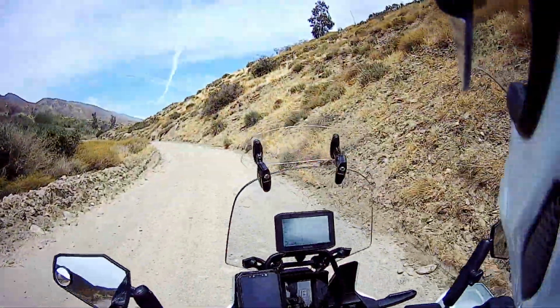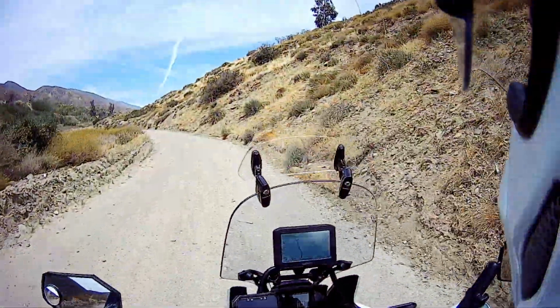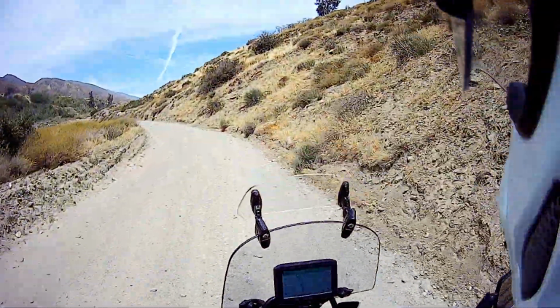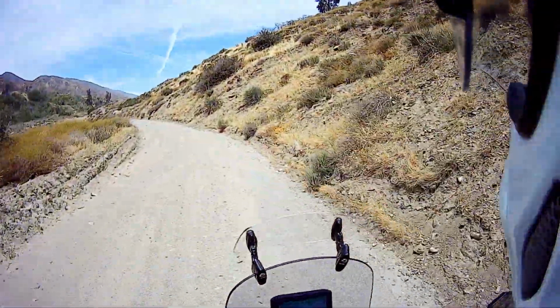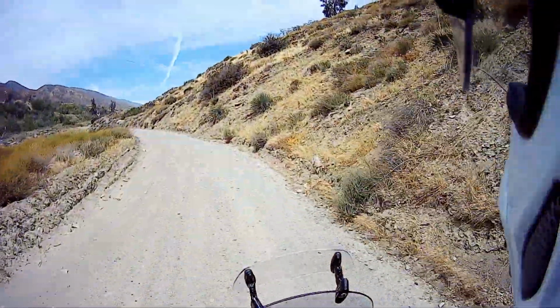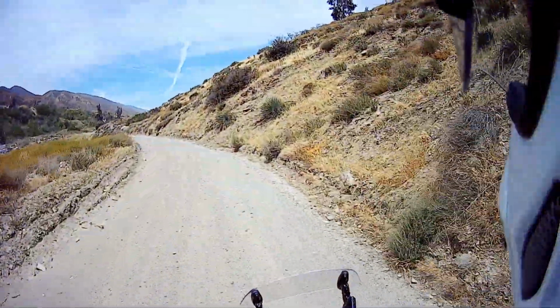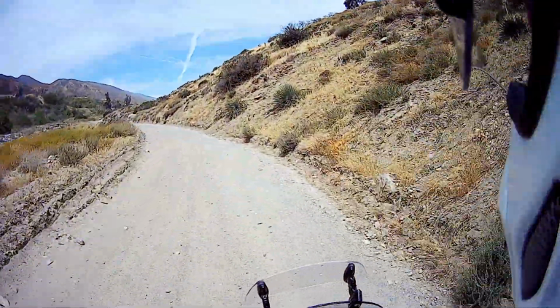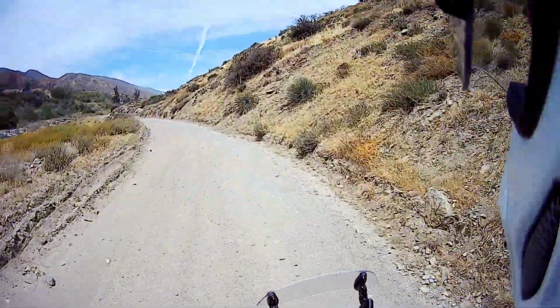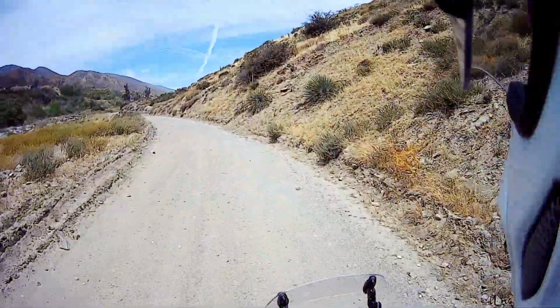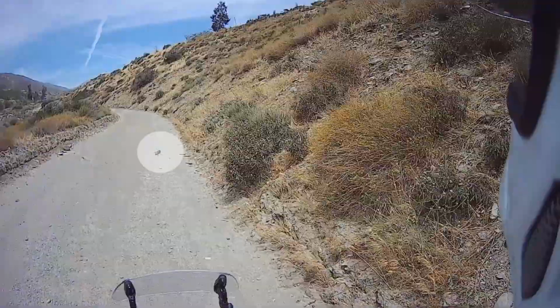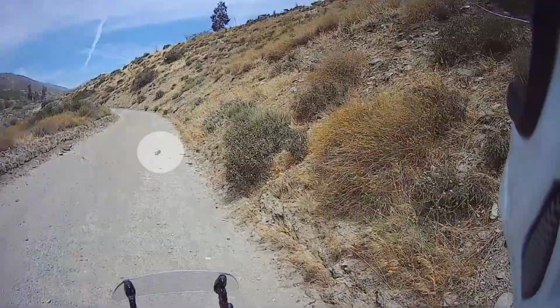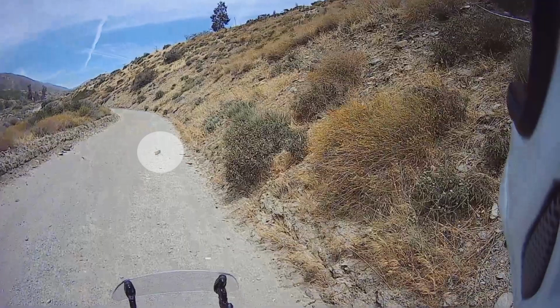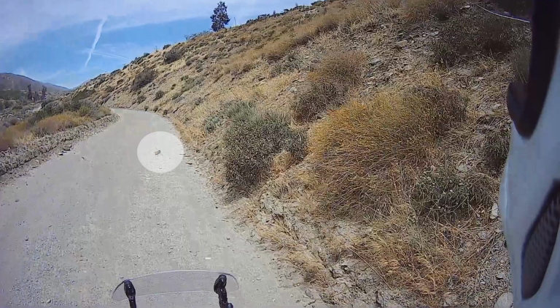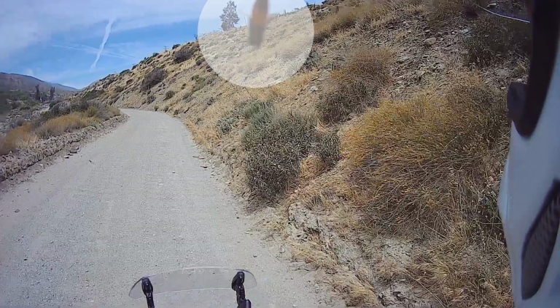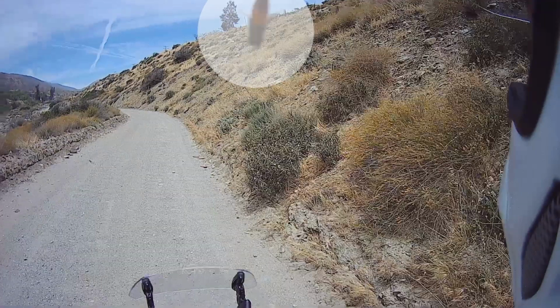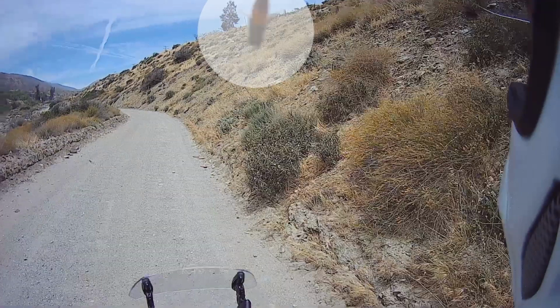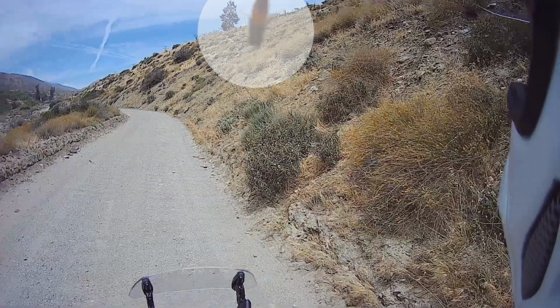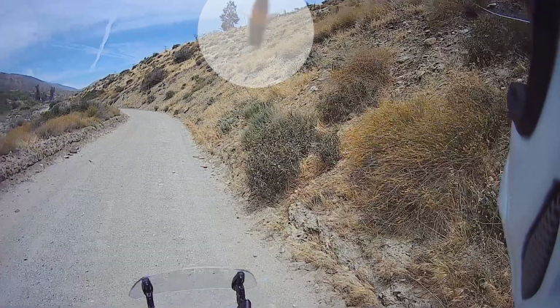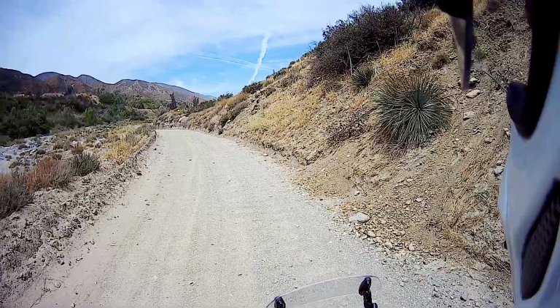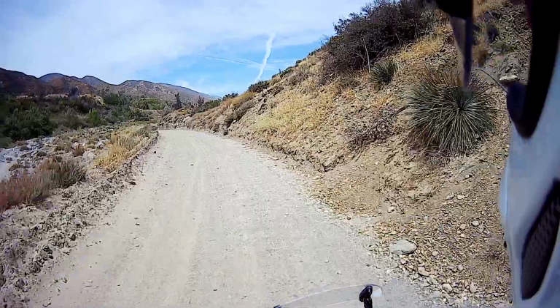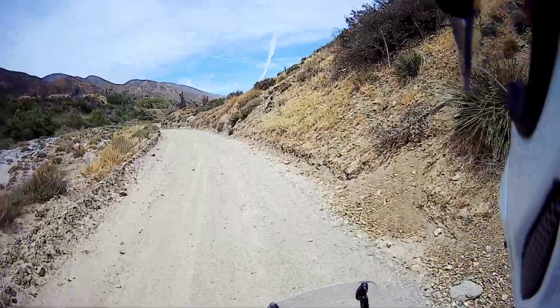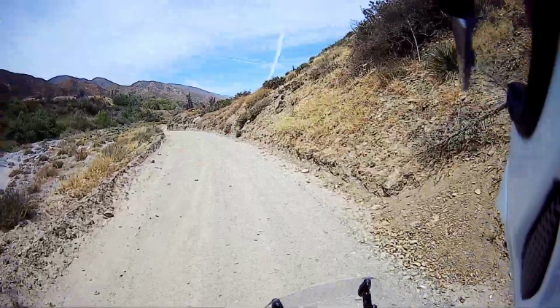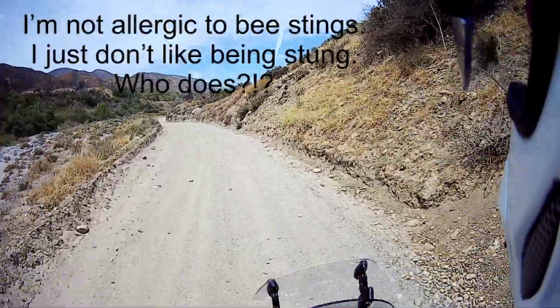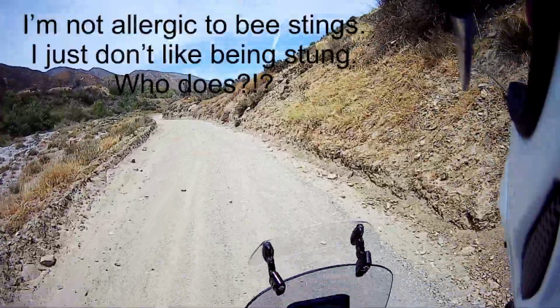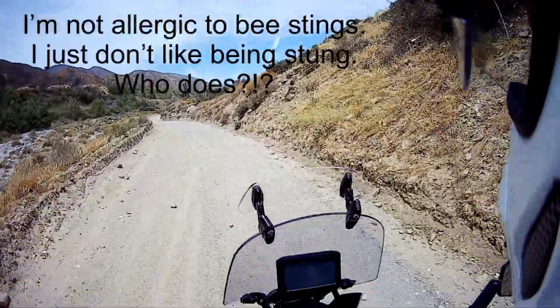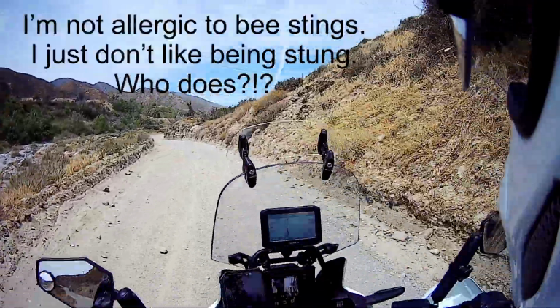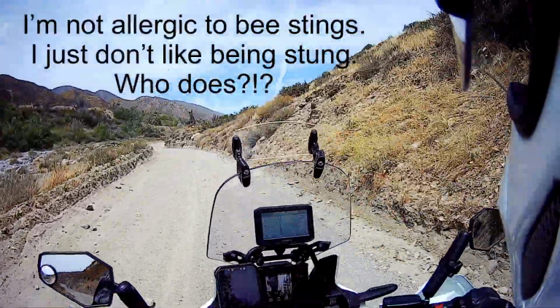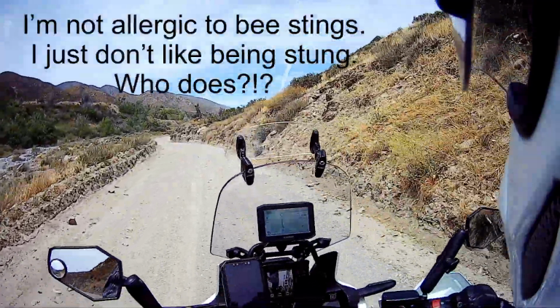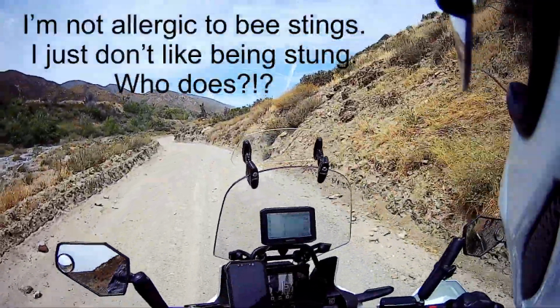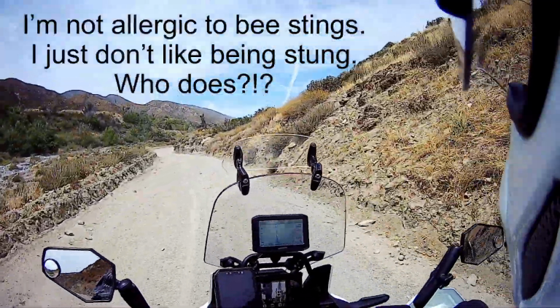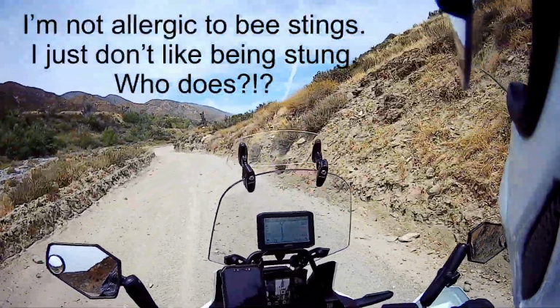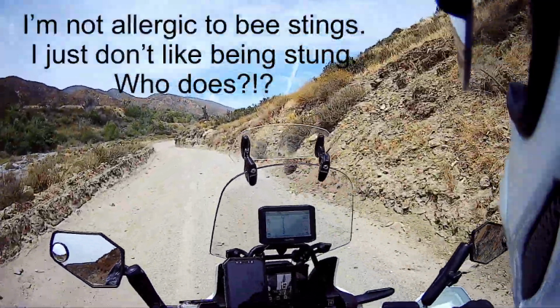Got hit in the face by a bee but it didn't sting me — thank goodness, because that would suck.